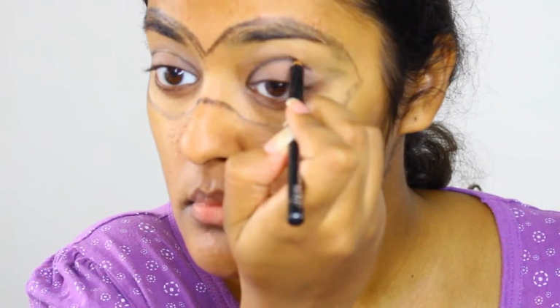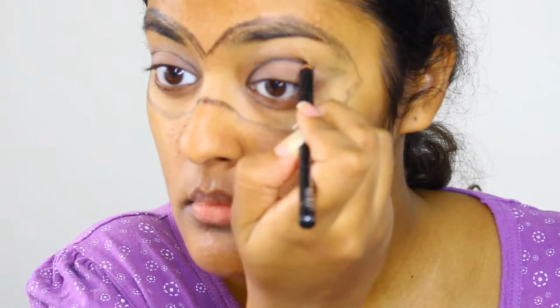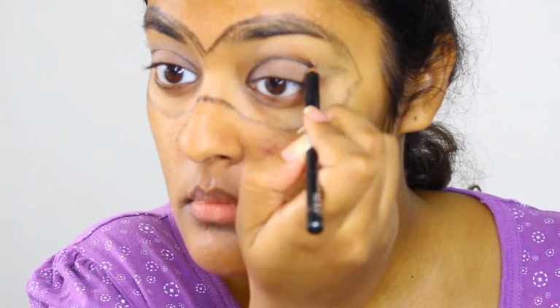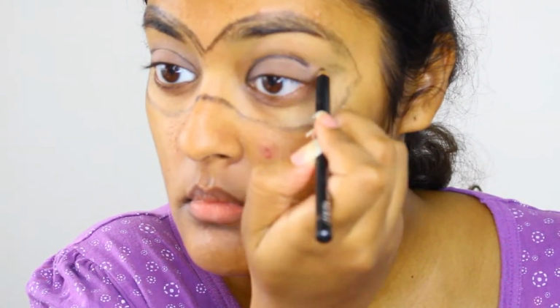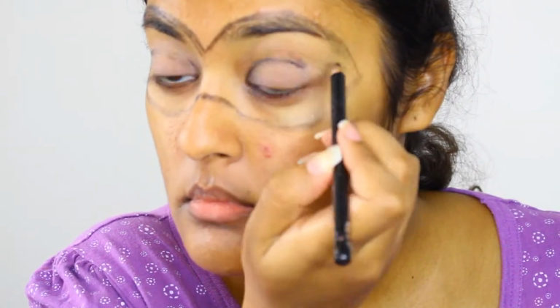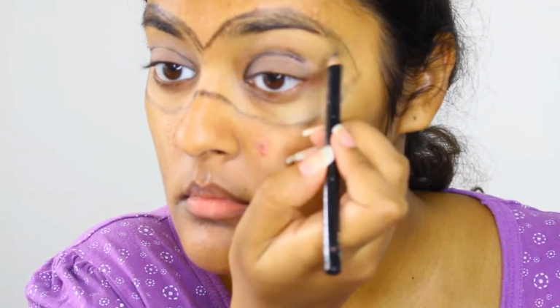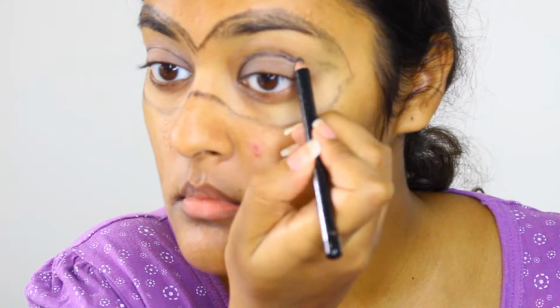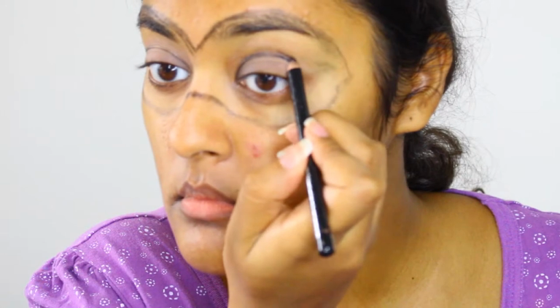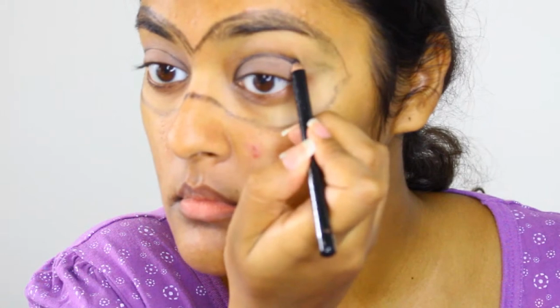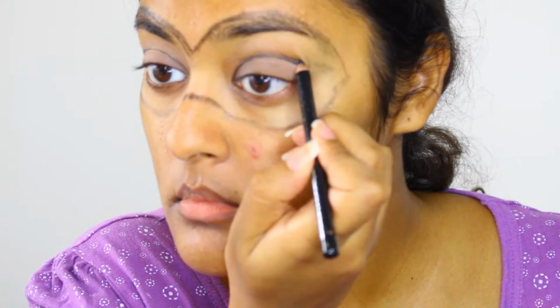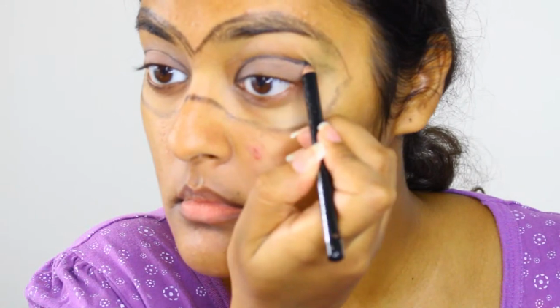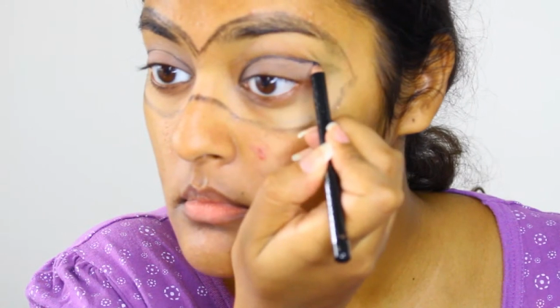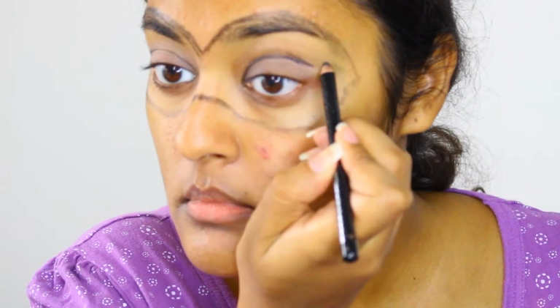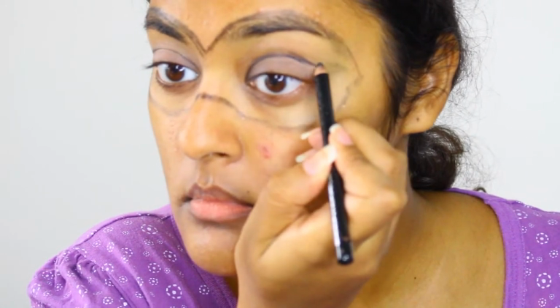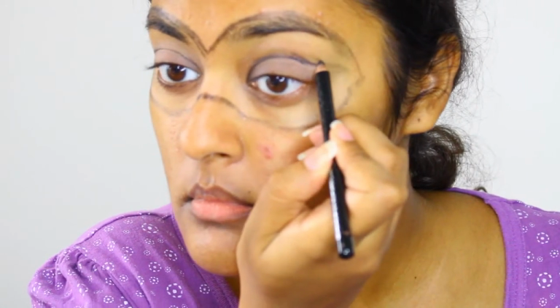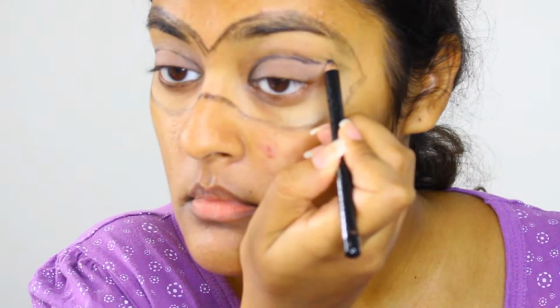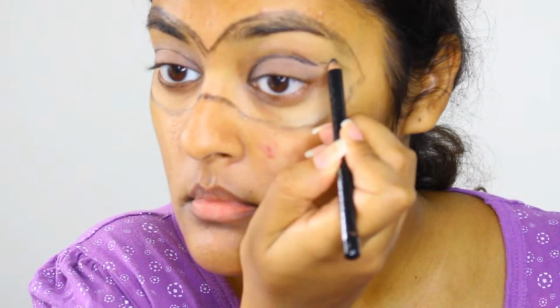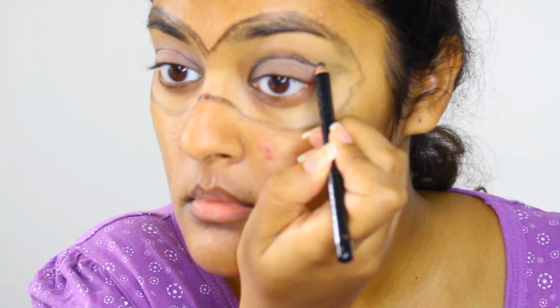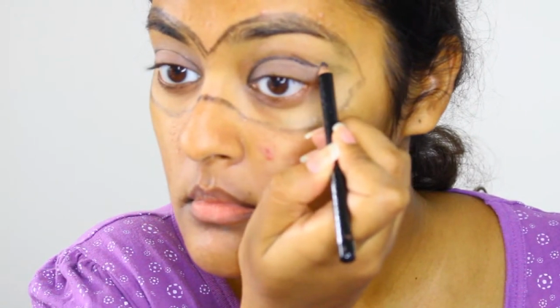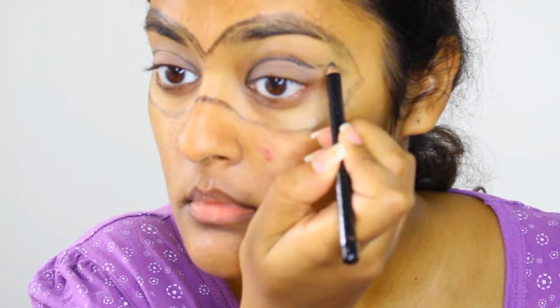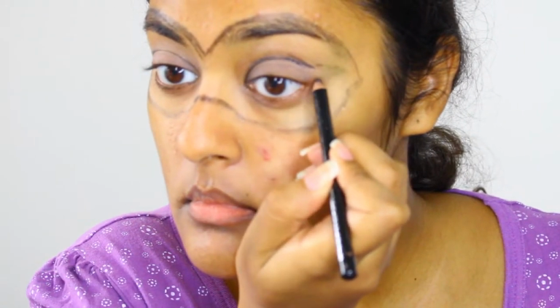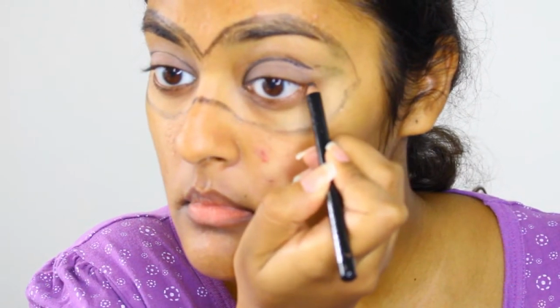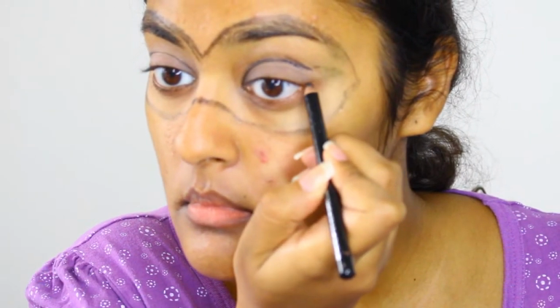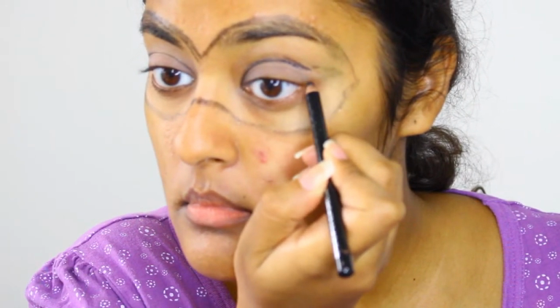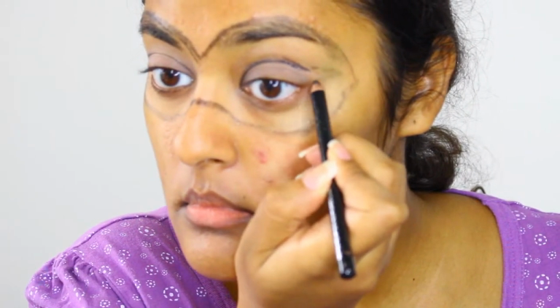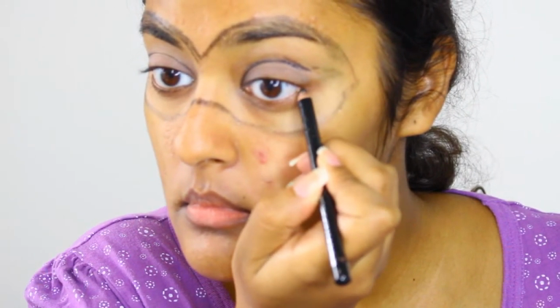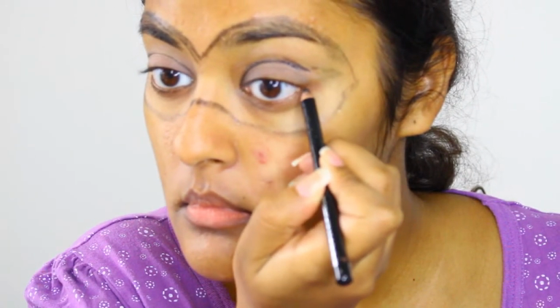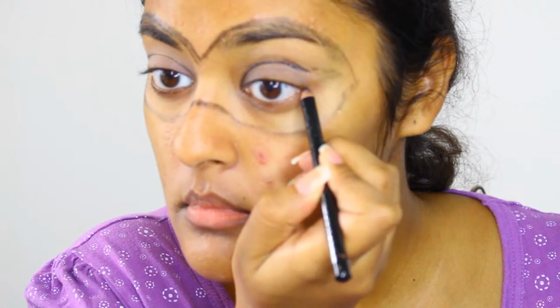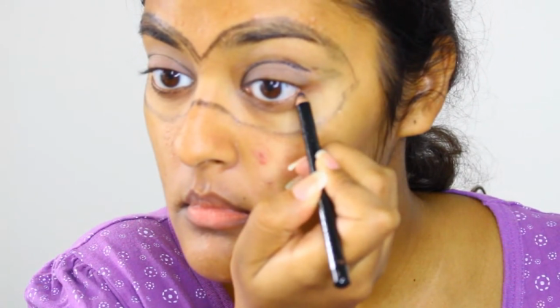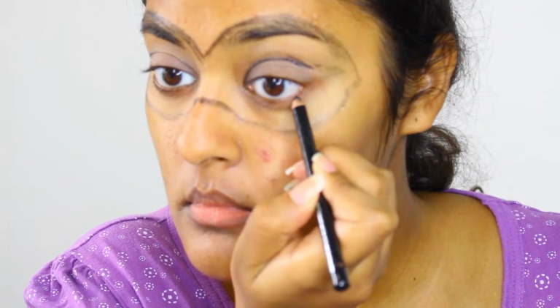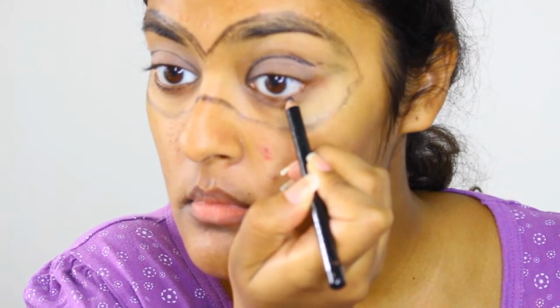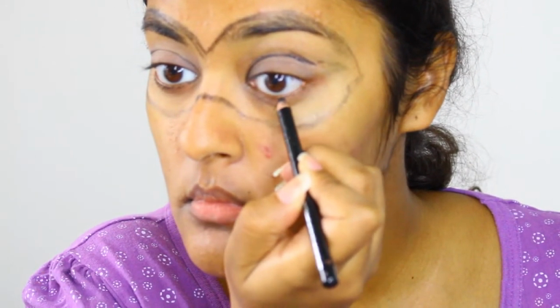I'm also lining the bottom lash line as I will be applying the shadow below to make my eyes appear bigger.